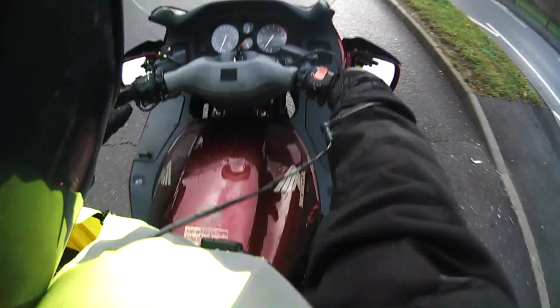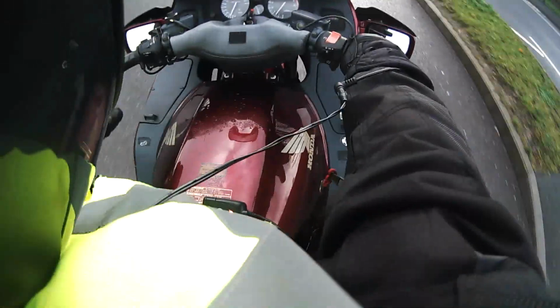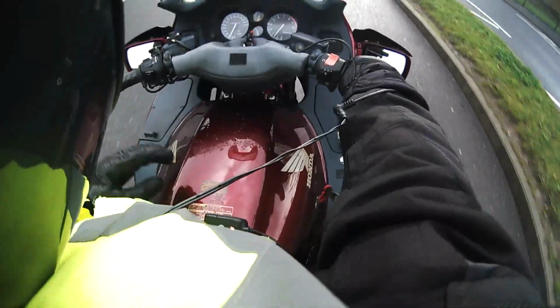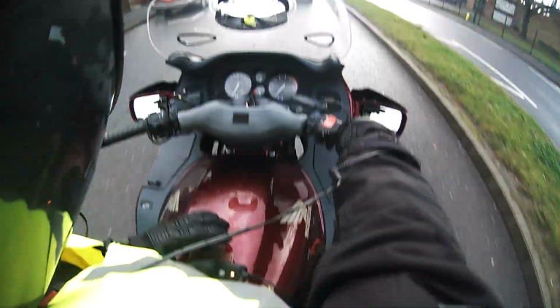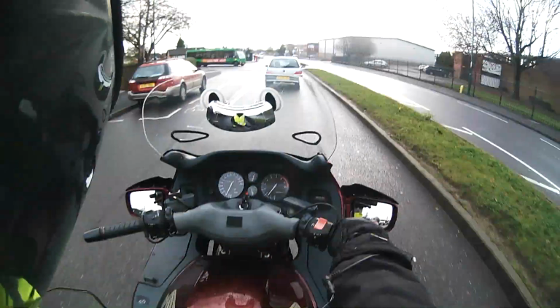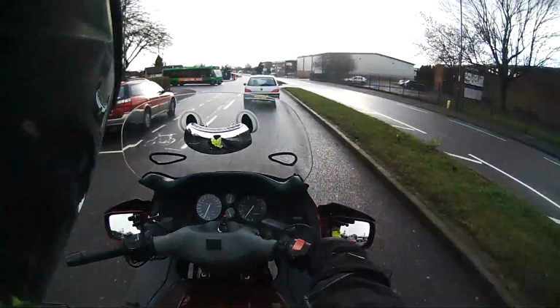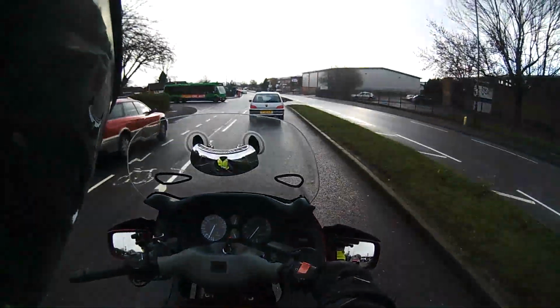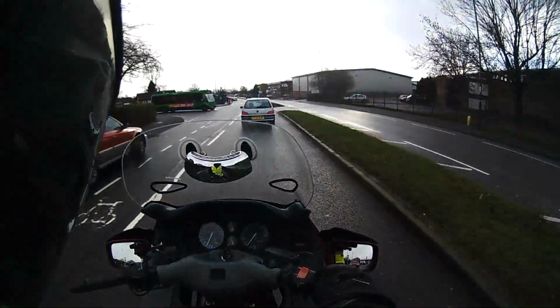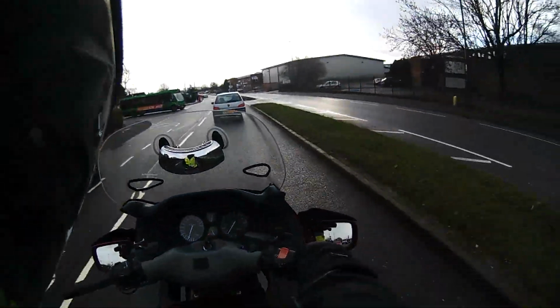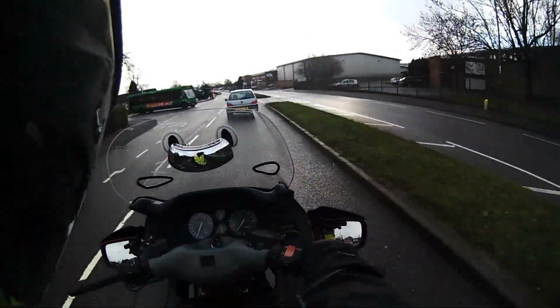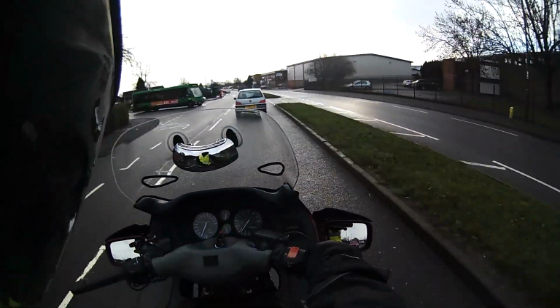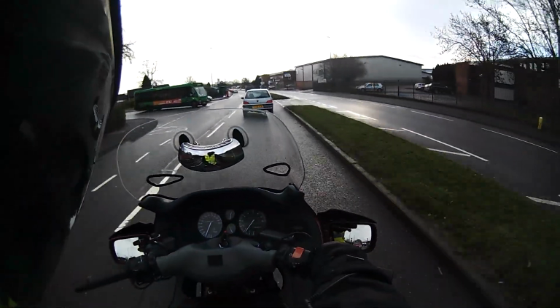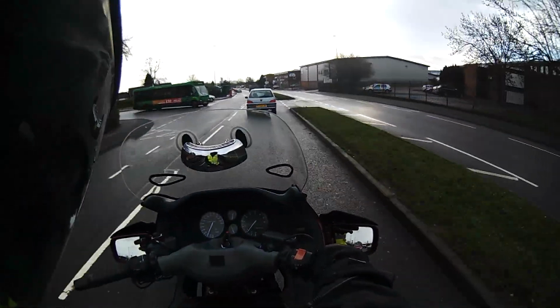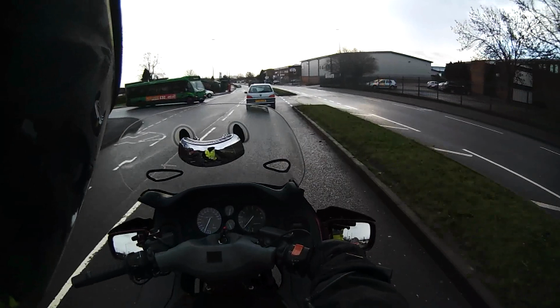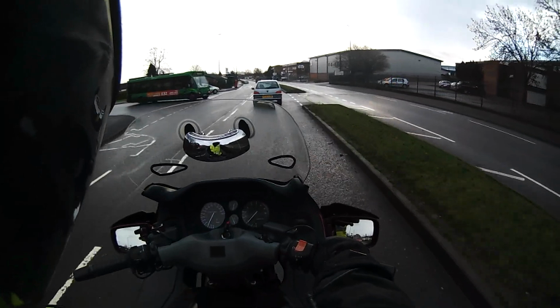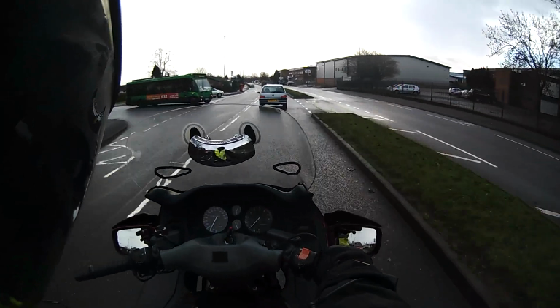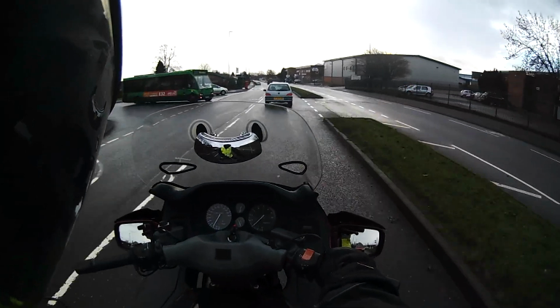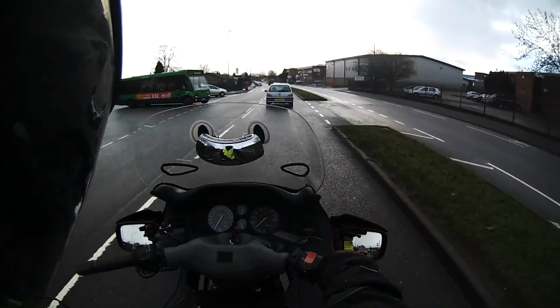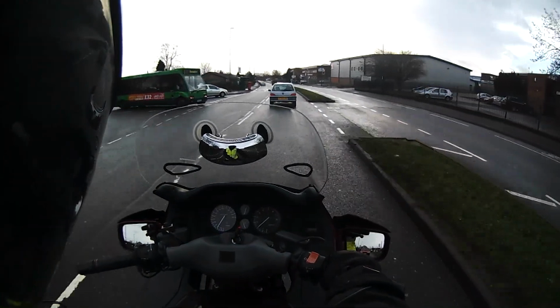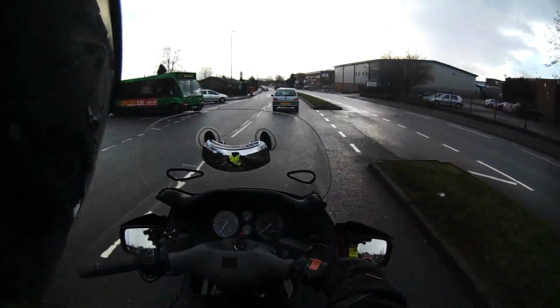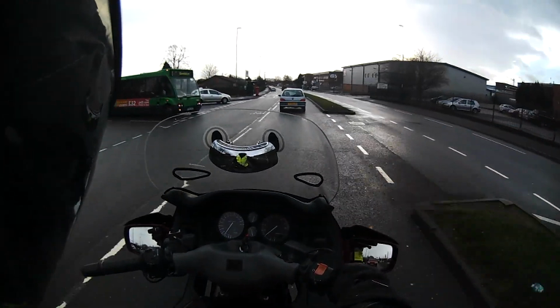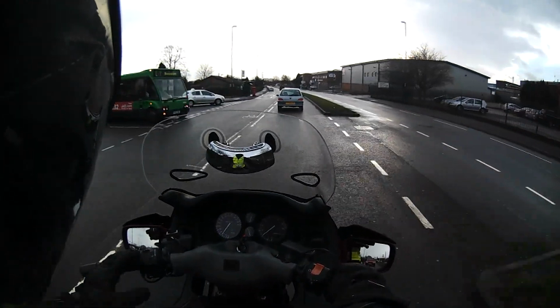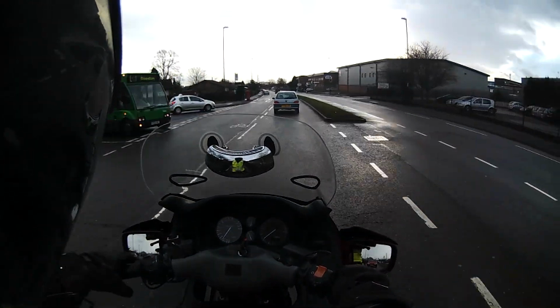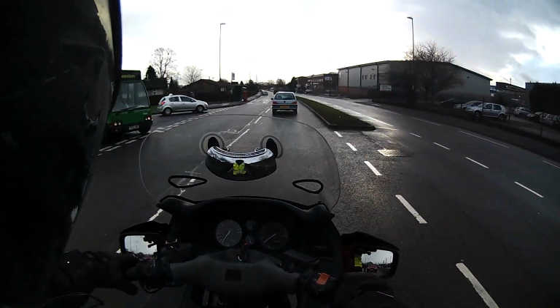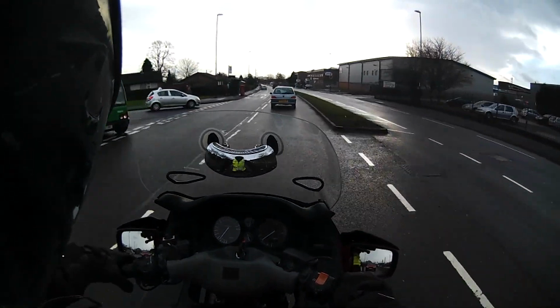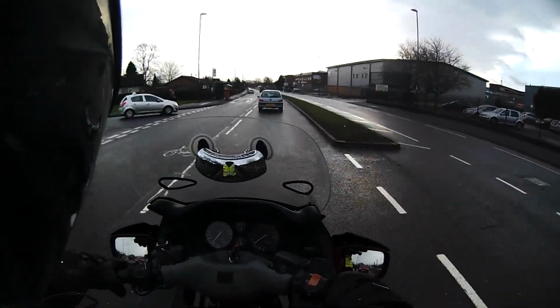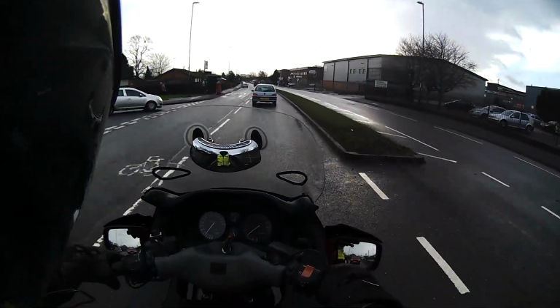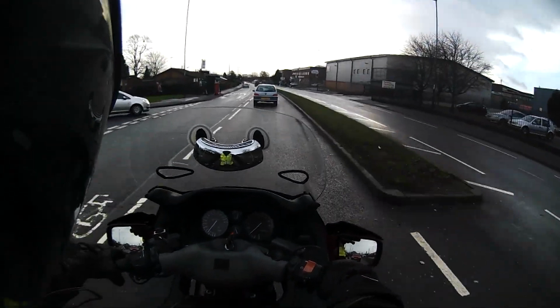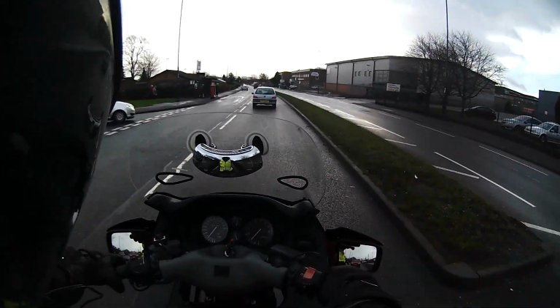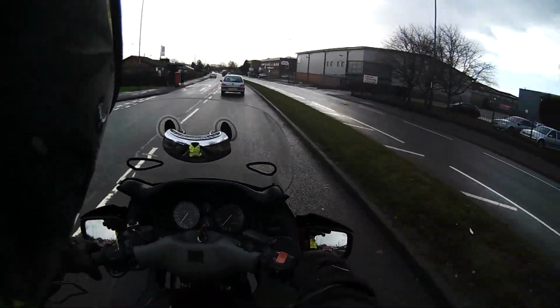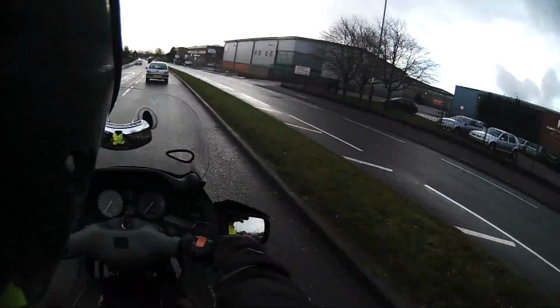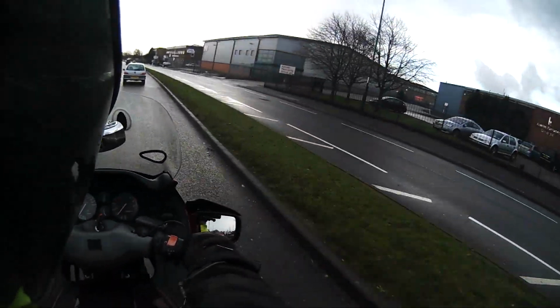My hands are too warm — got to turn these gloves down.